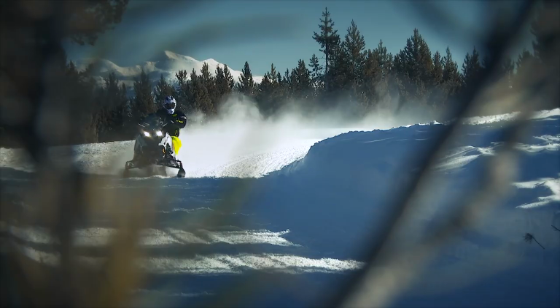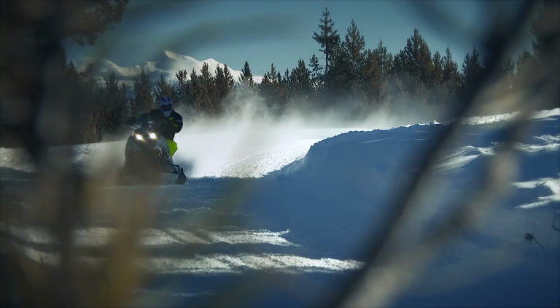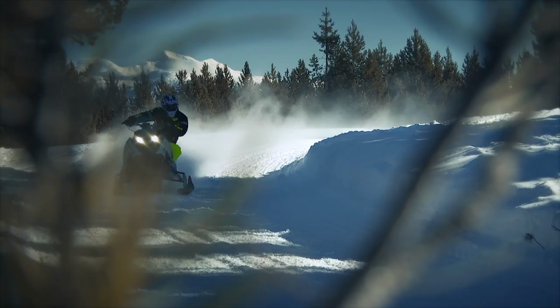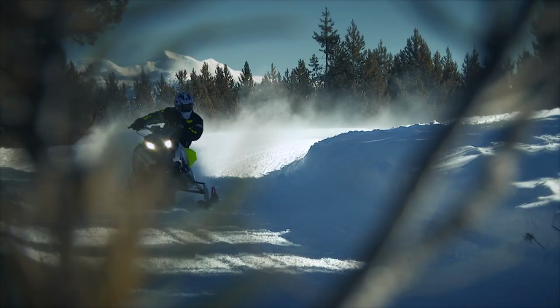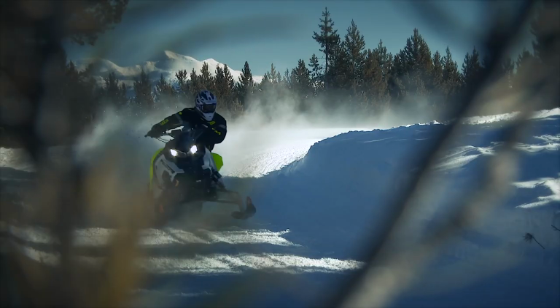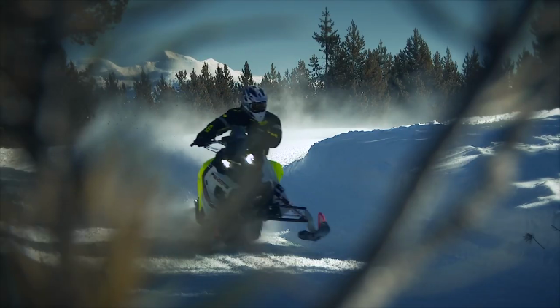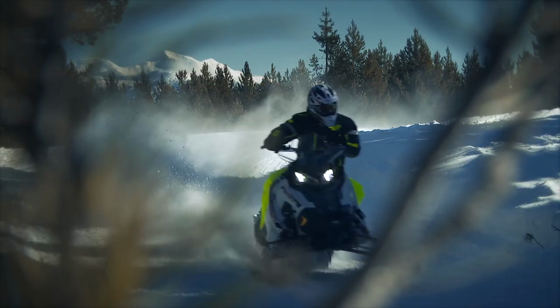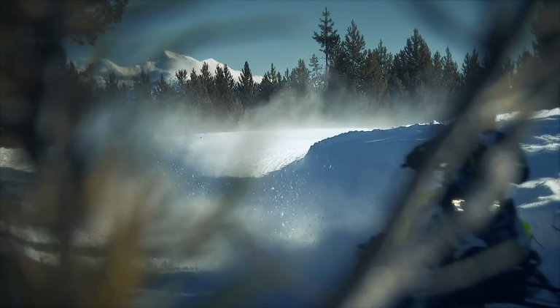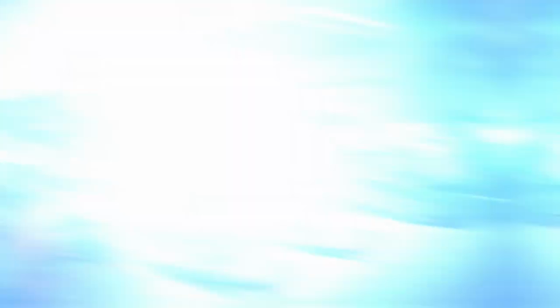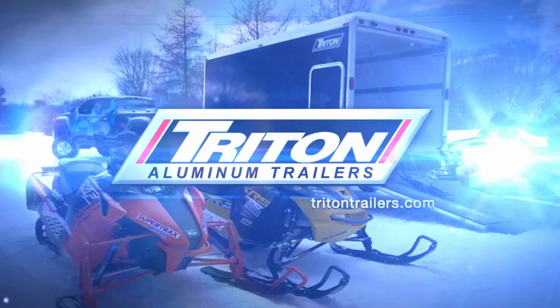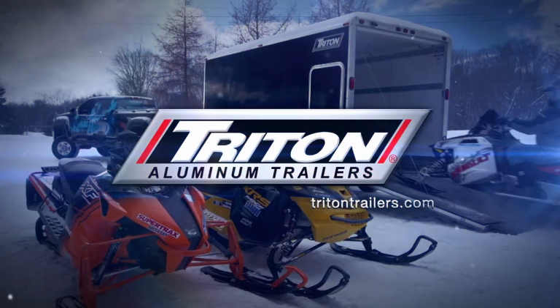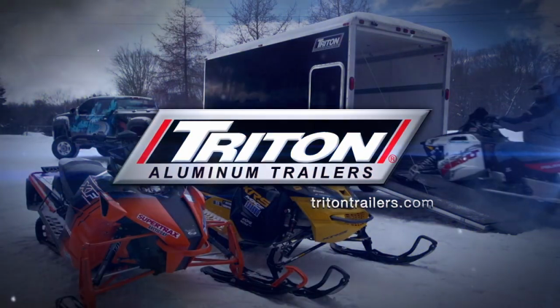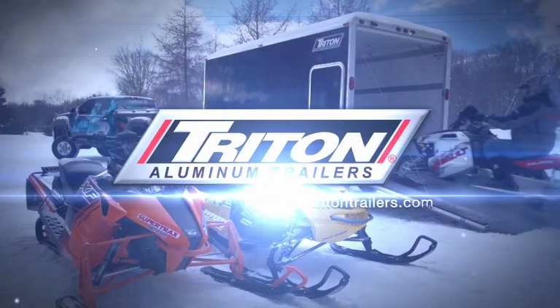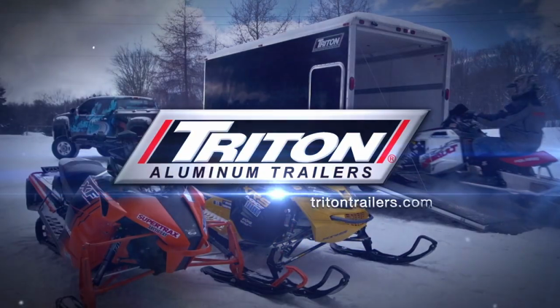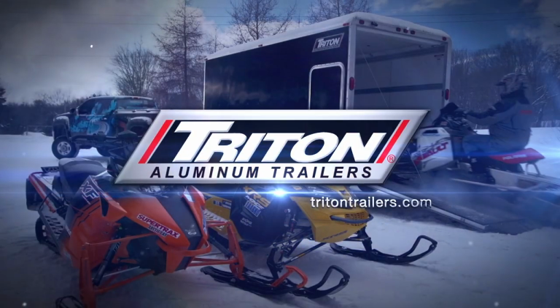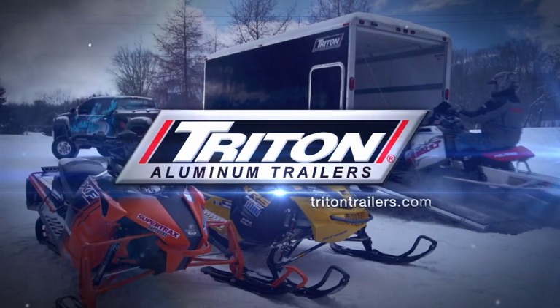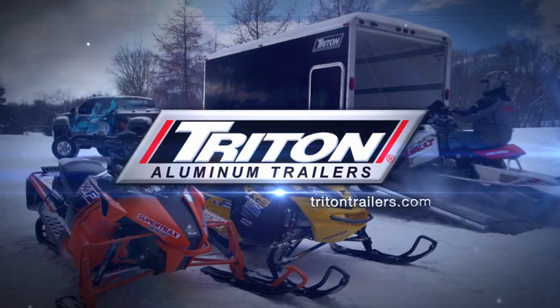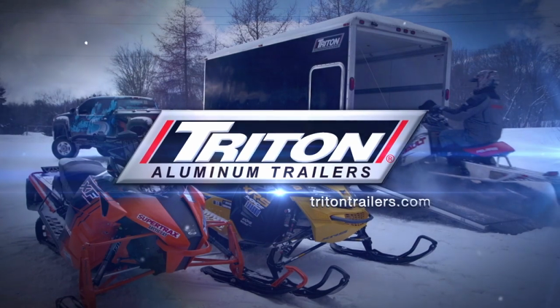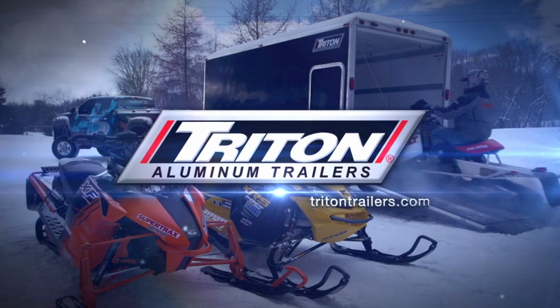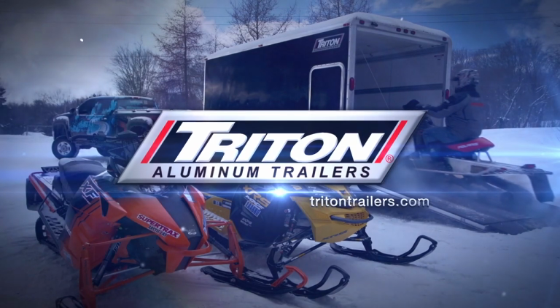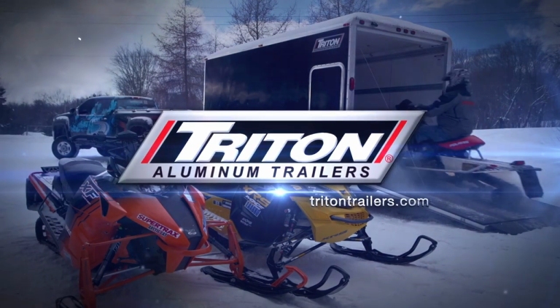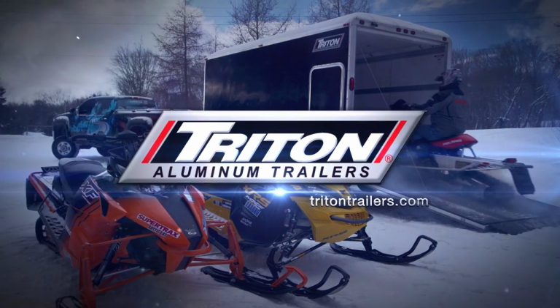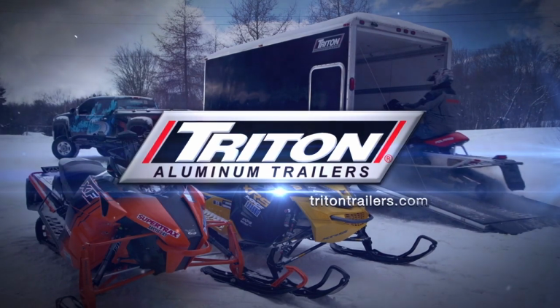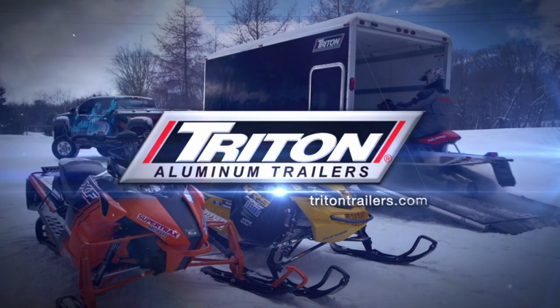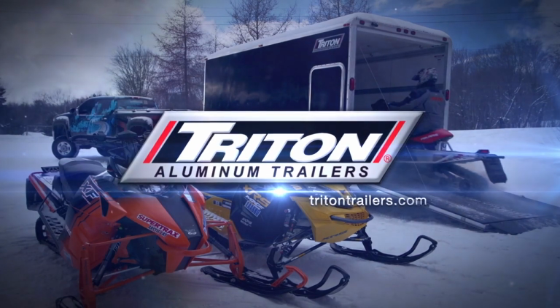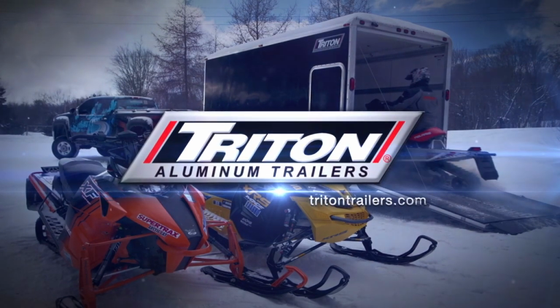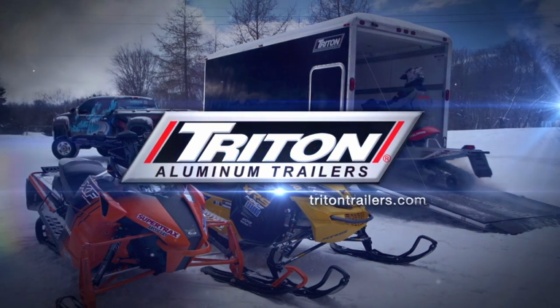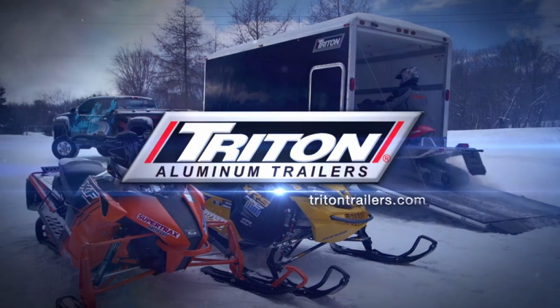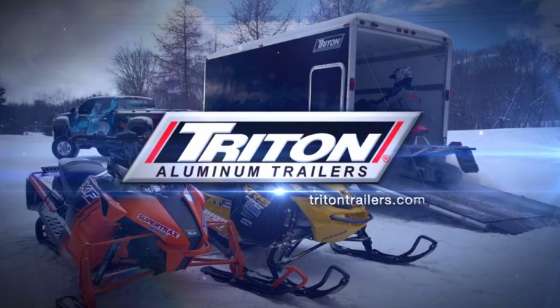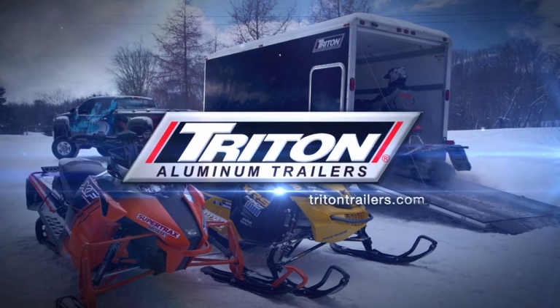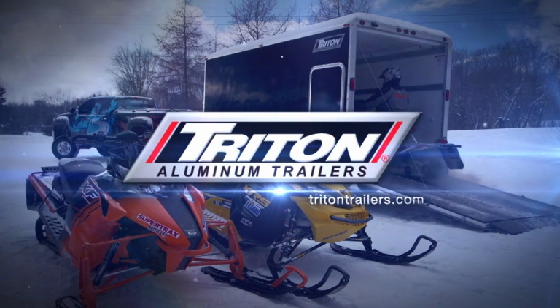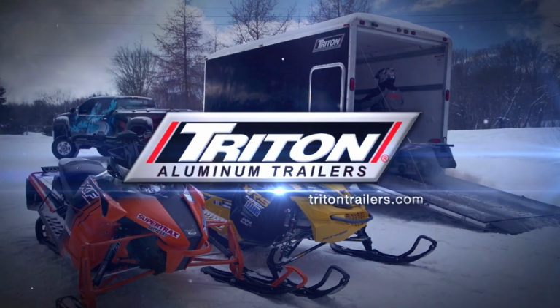Post captioning of Snowtrax is sponsored by Triton Trailers — the cornerstone of every adventure.